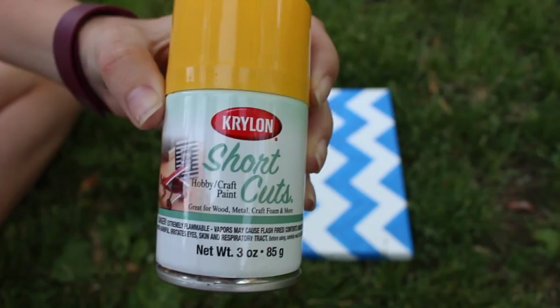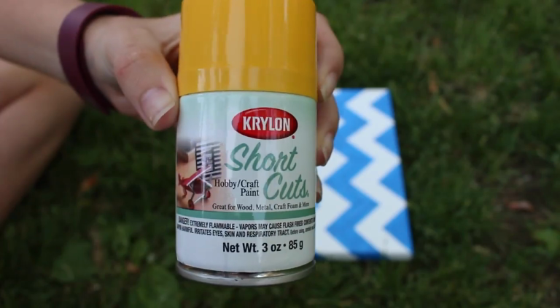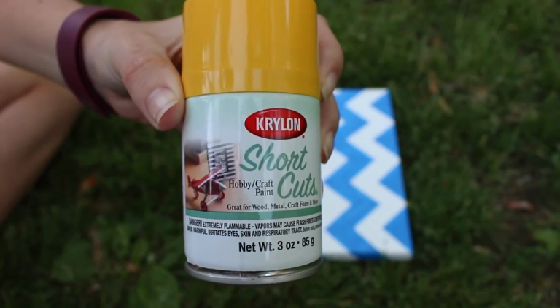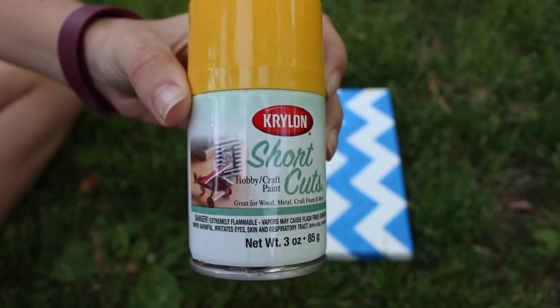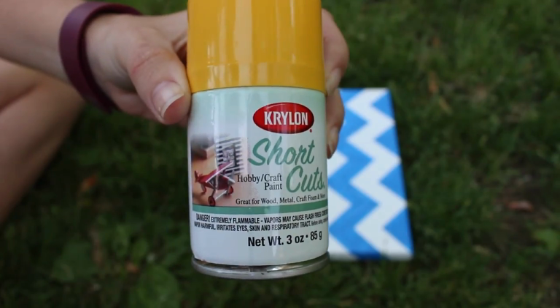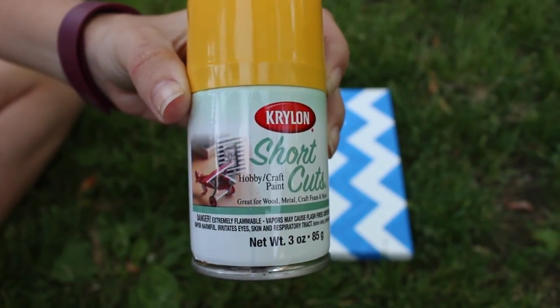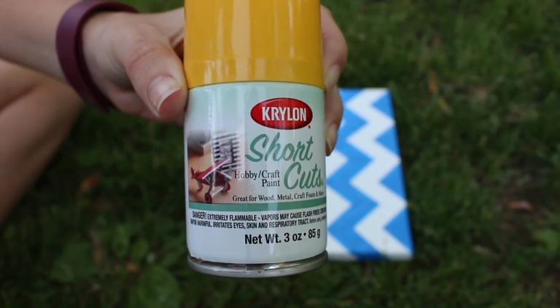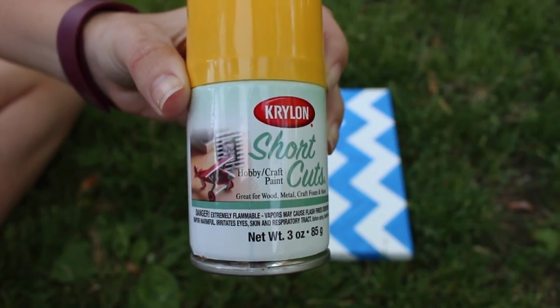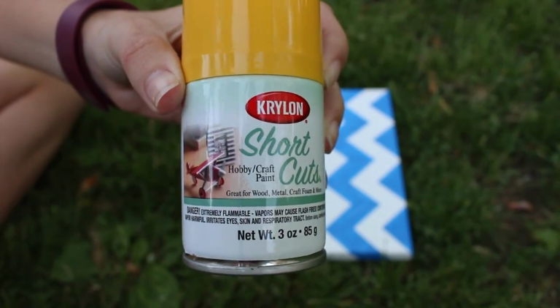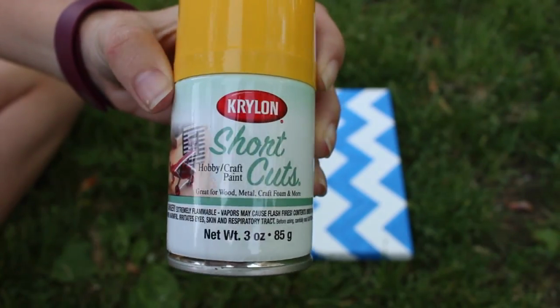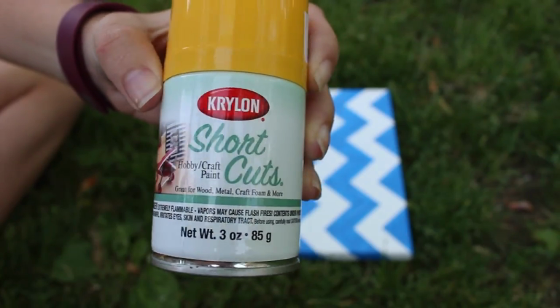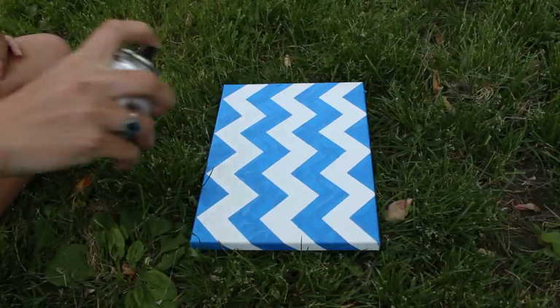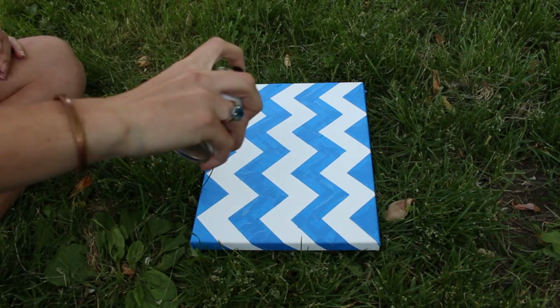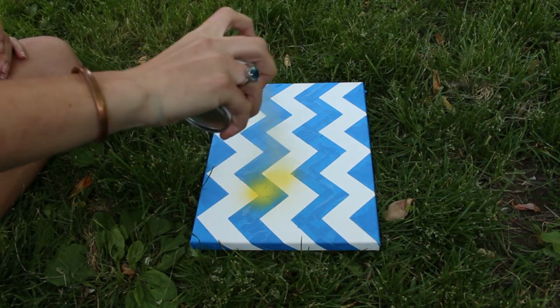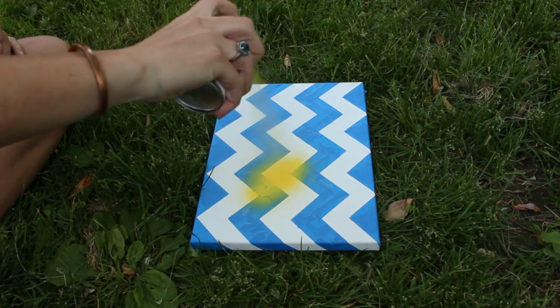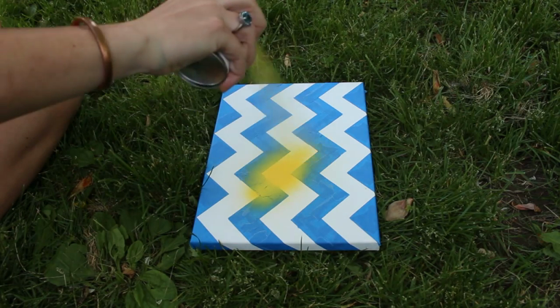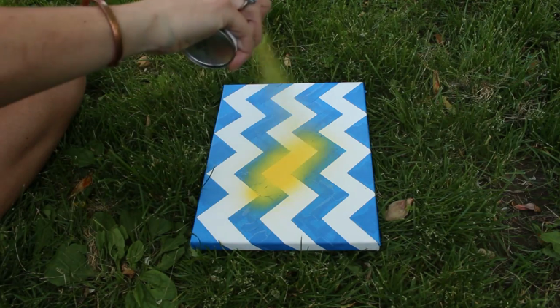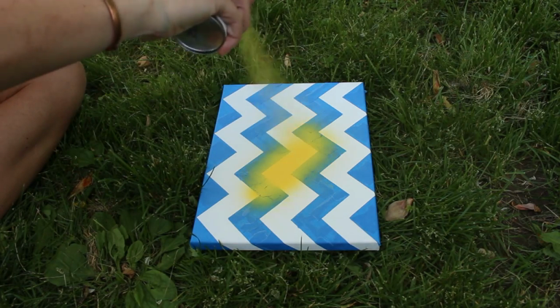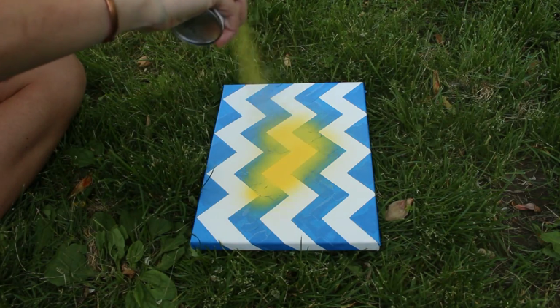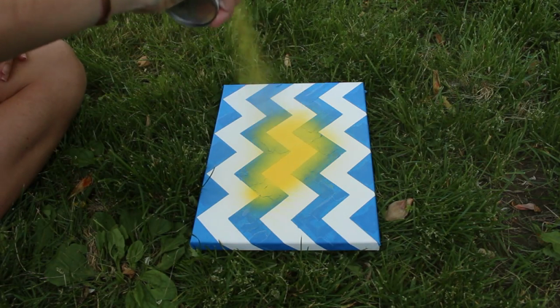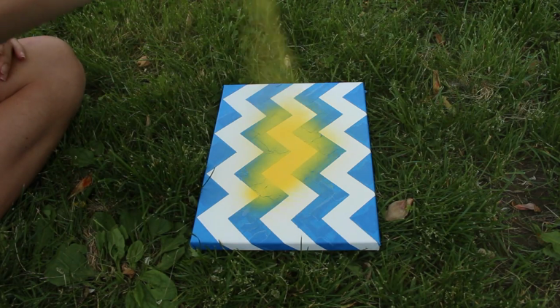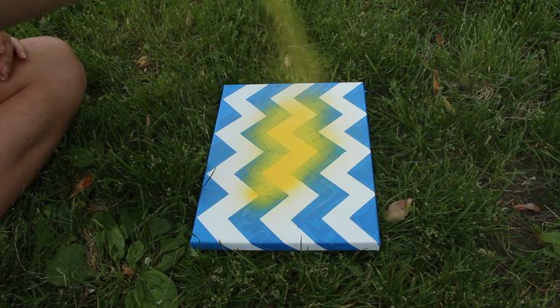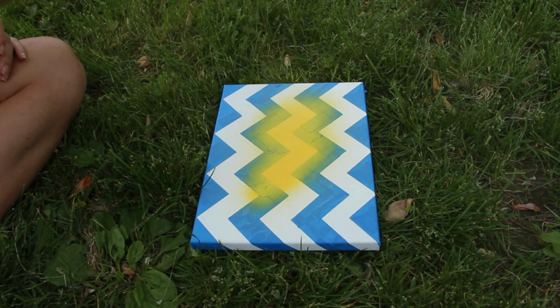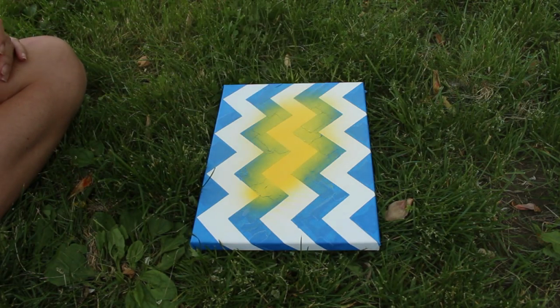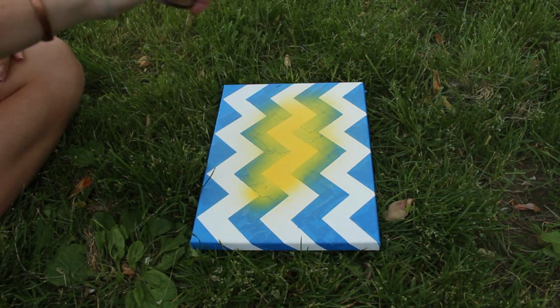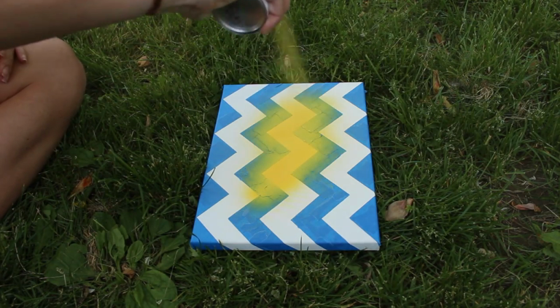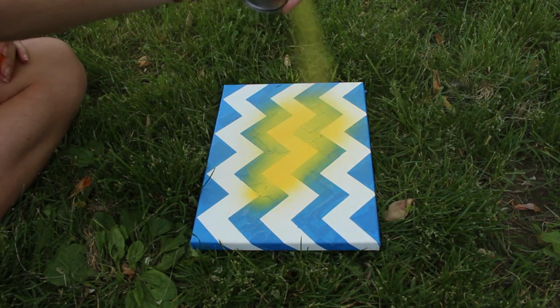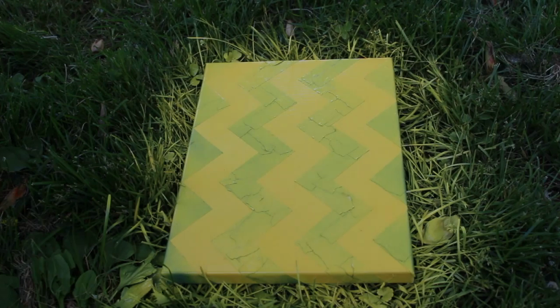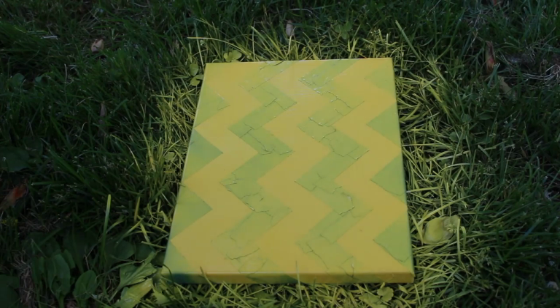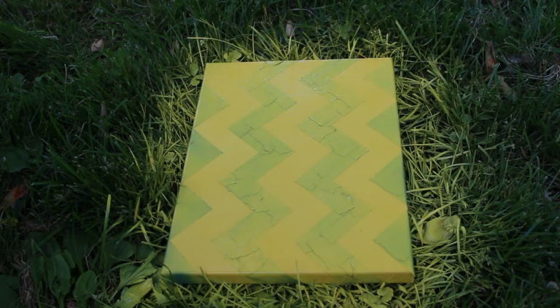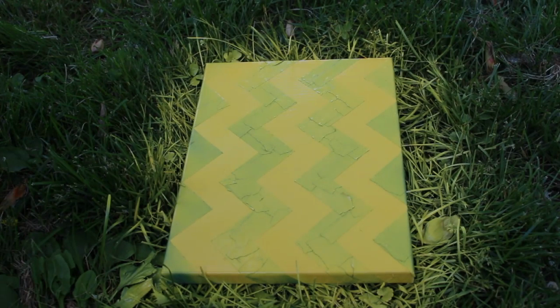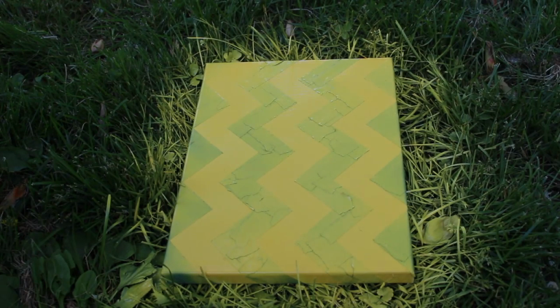Now time to paint. Take your paint and cover the whole canvas. I also made sure to get the sides so it doesn't look plain.